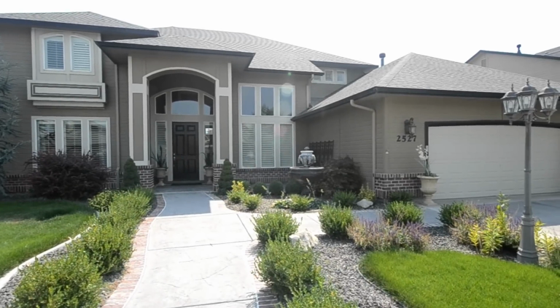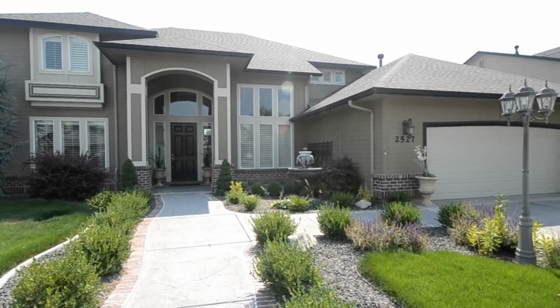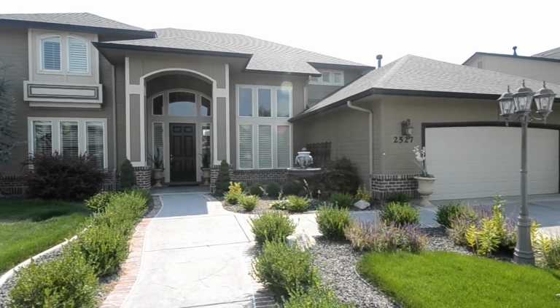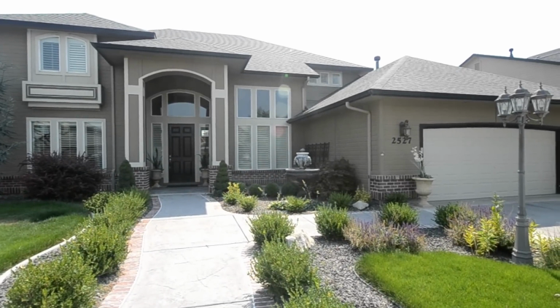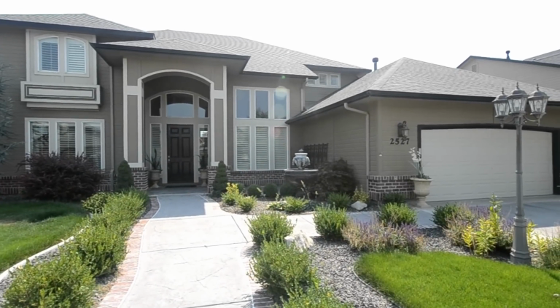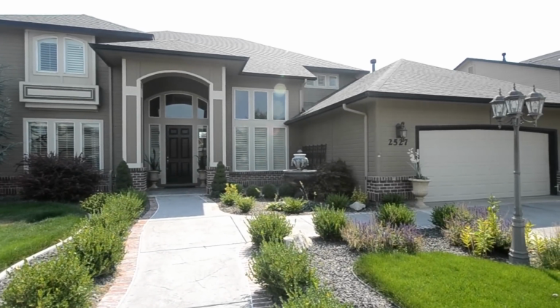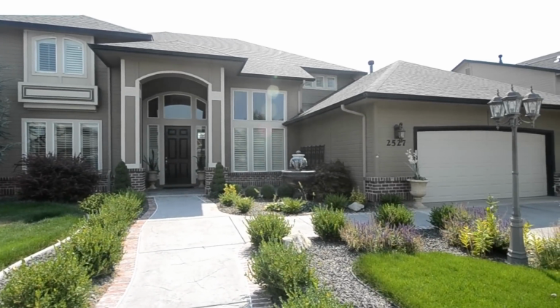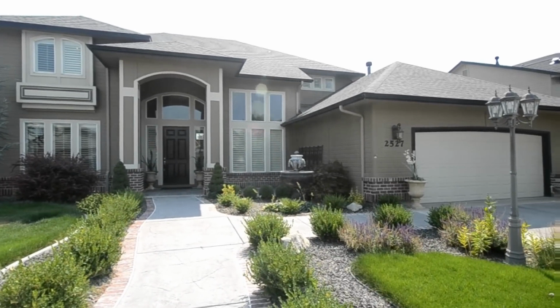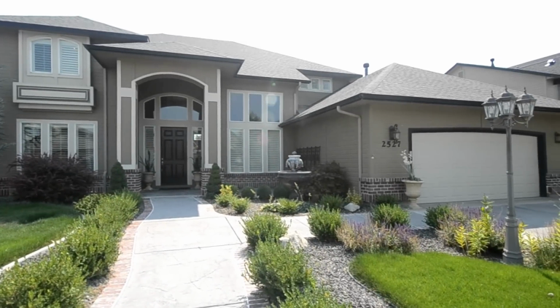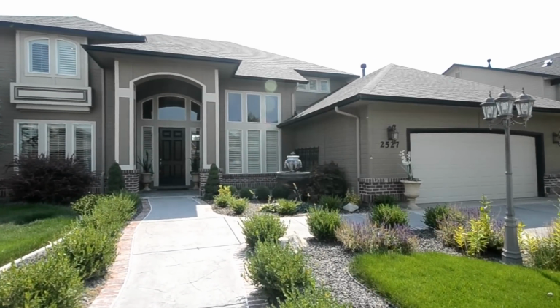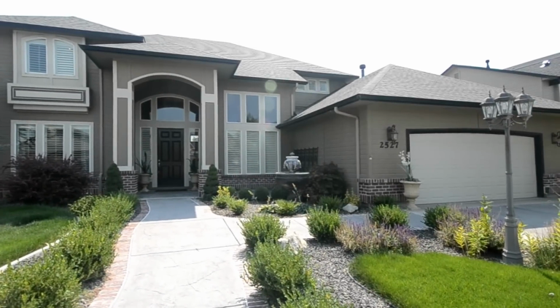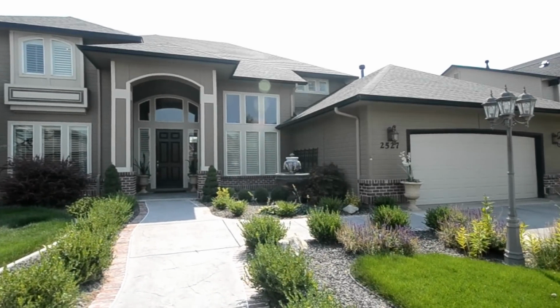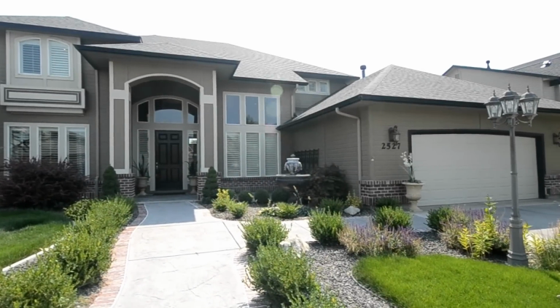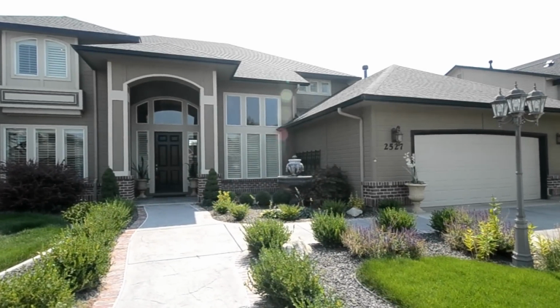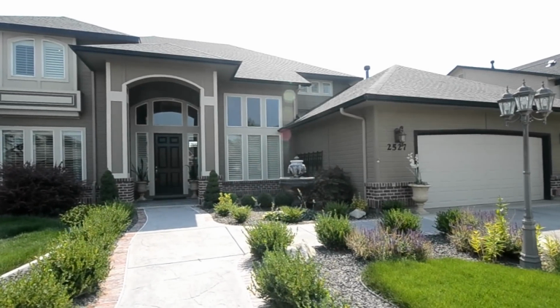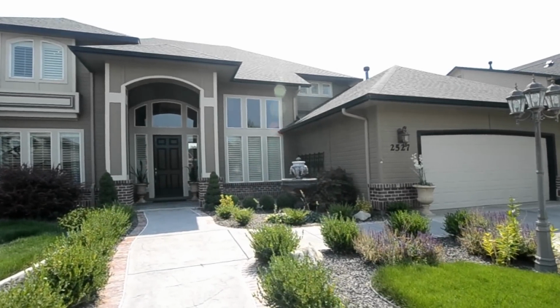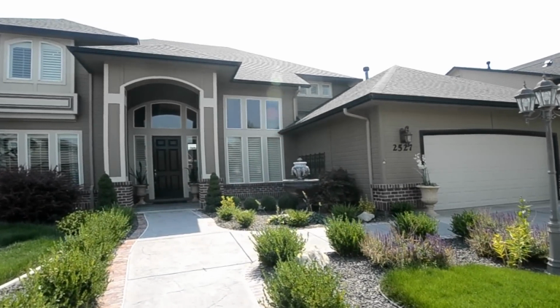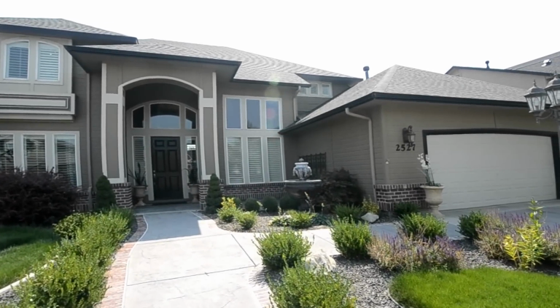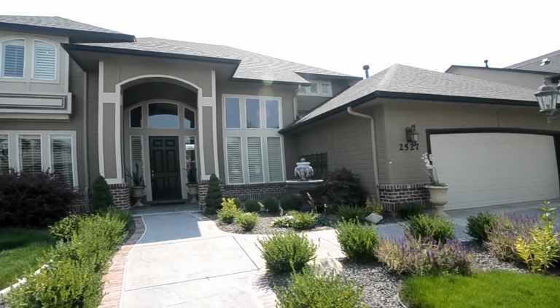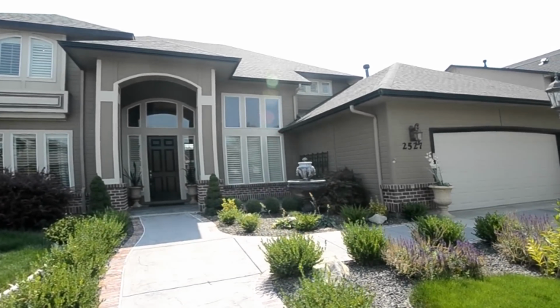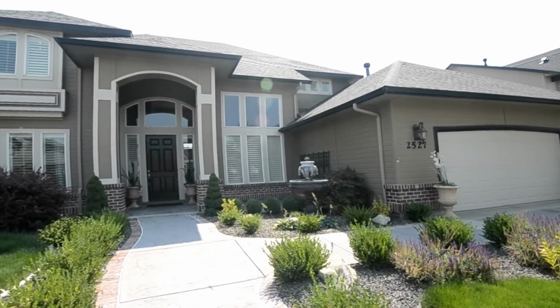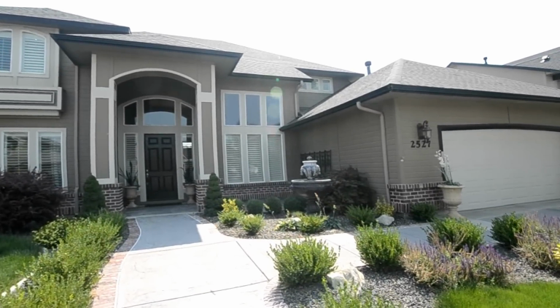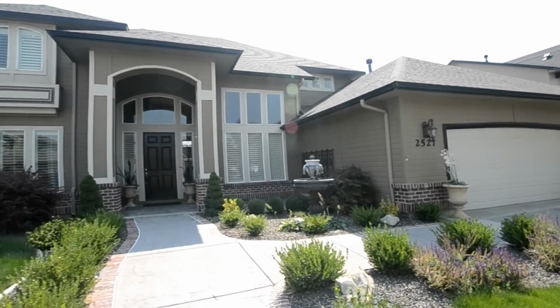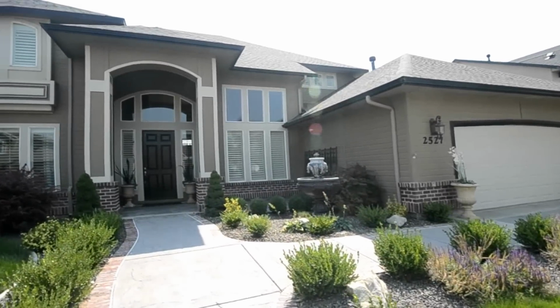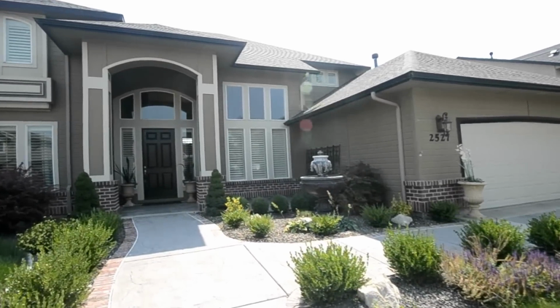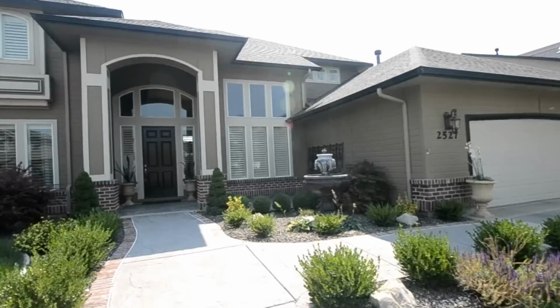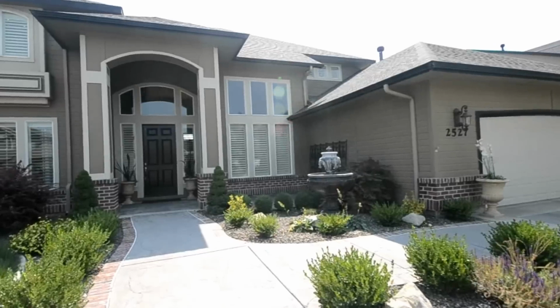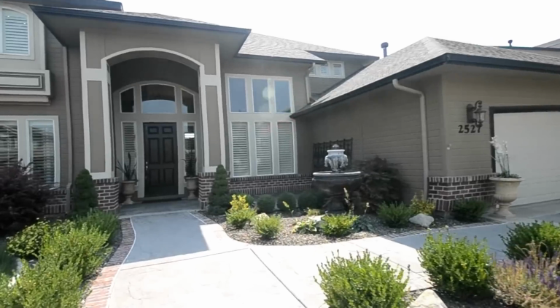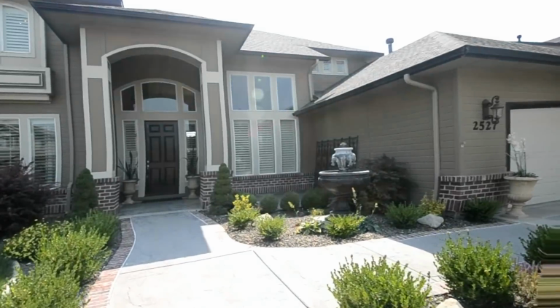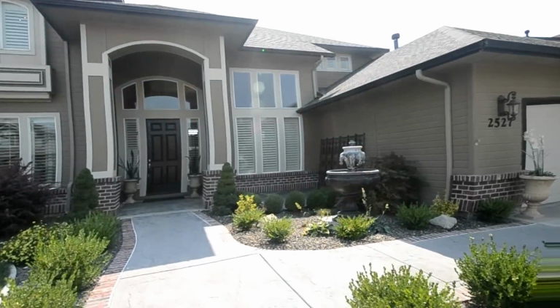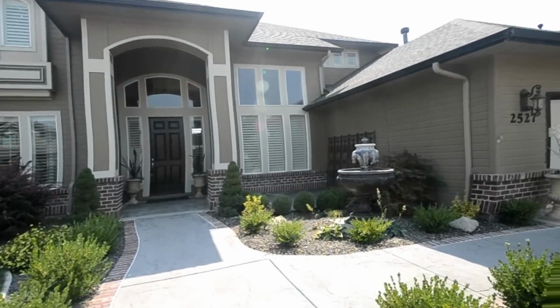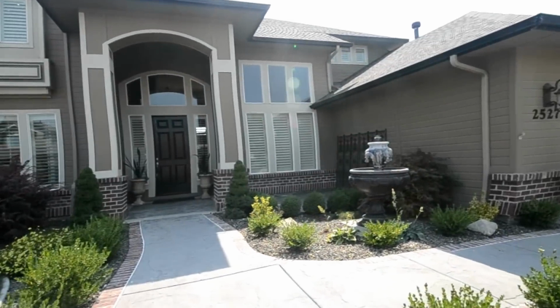This is 2527 Astante in Meridian, Idaho, just off of Macmillan and Linder.